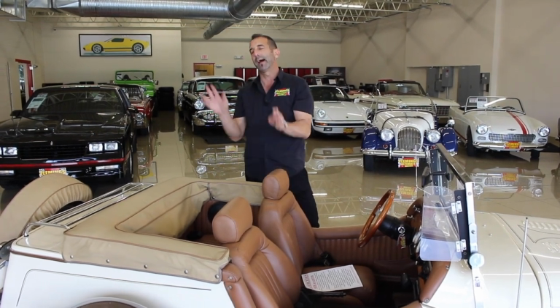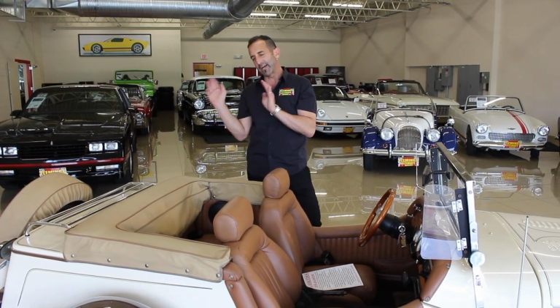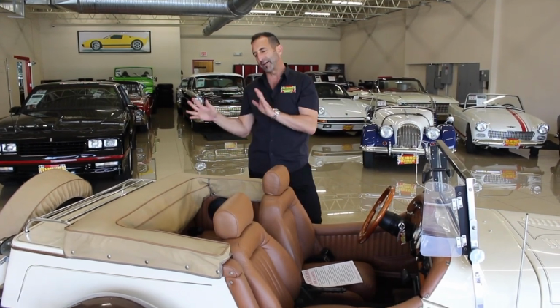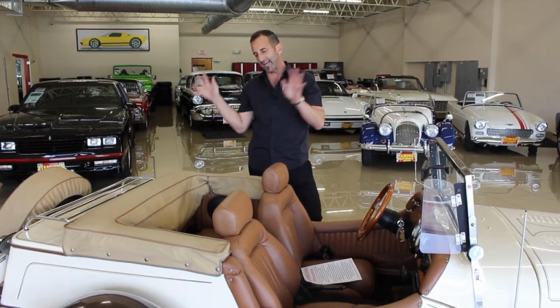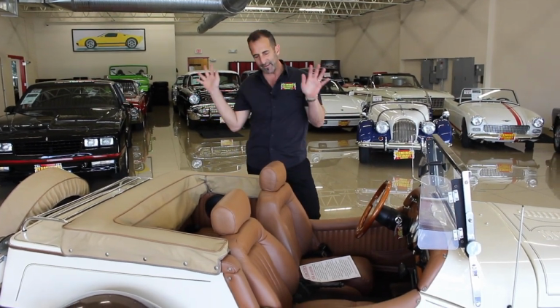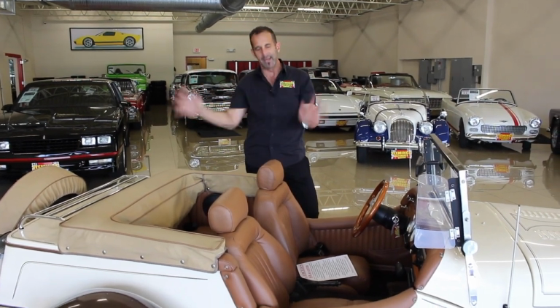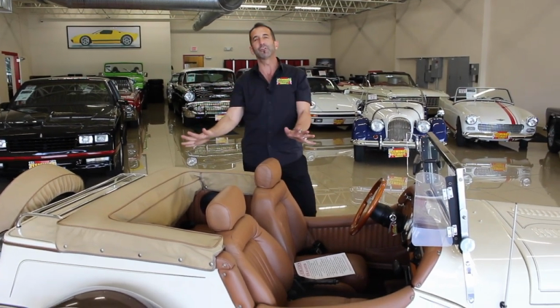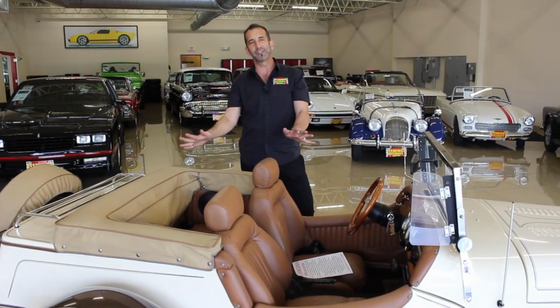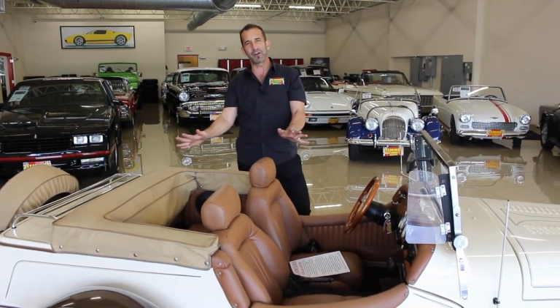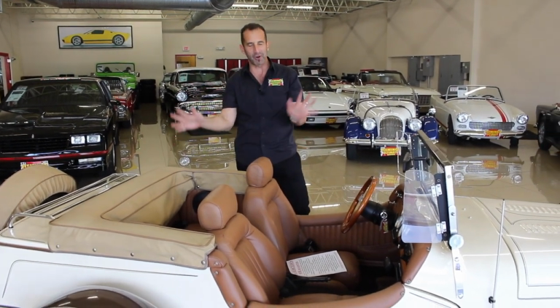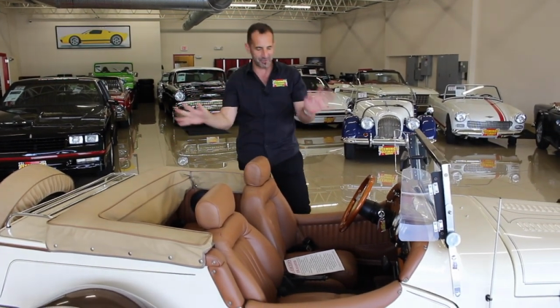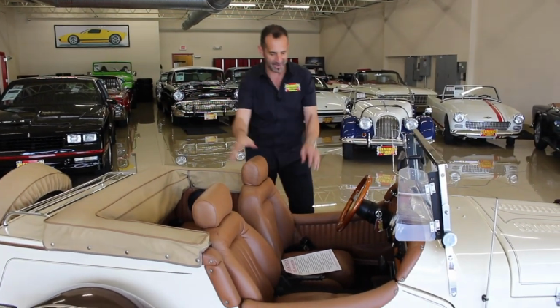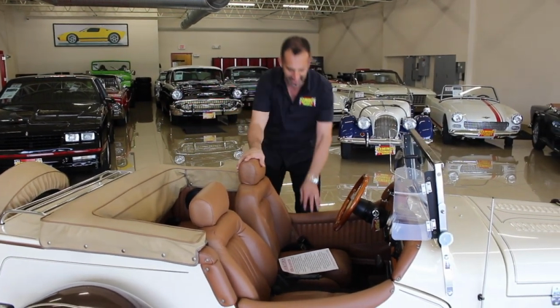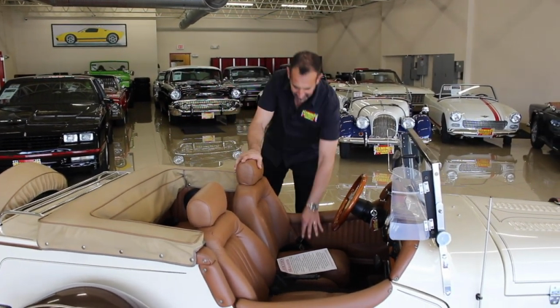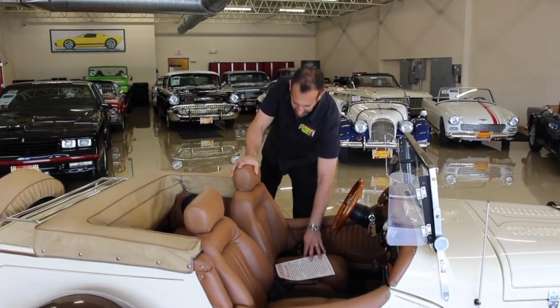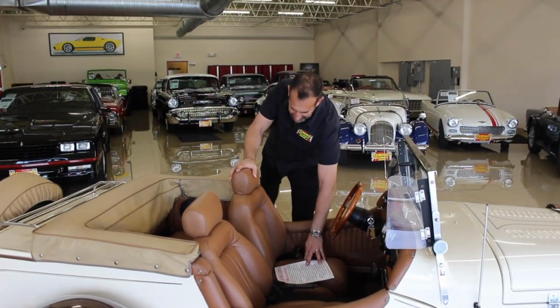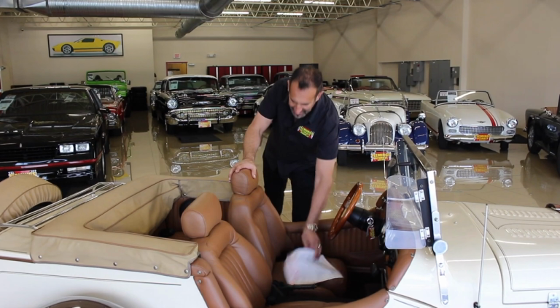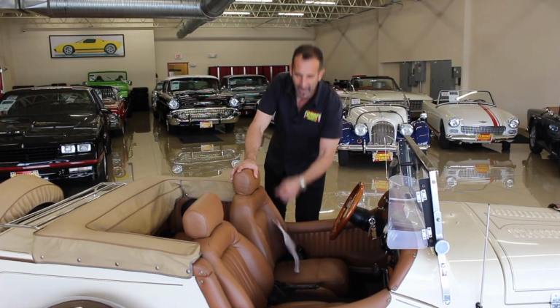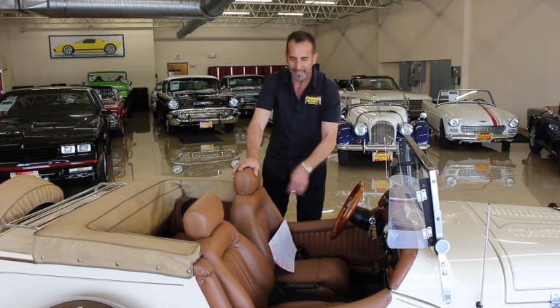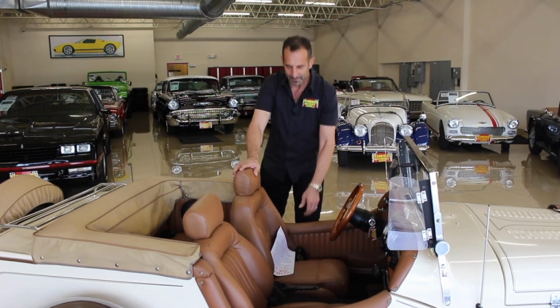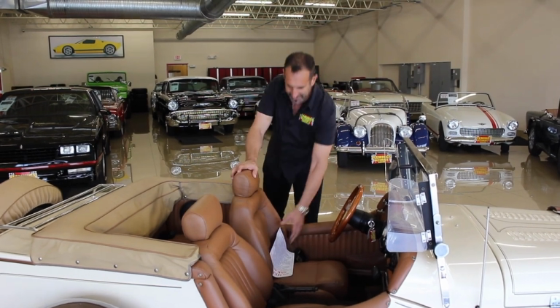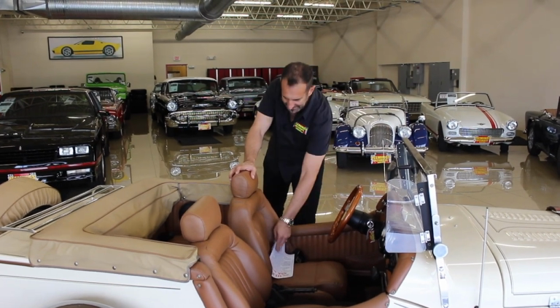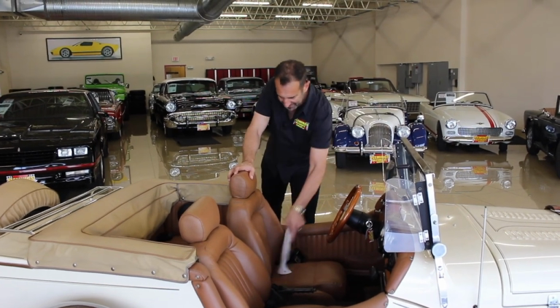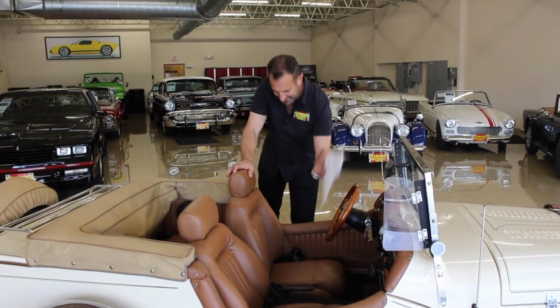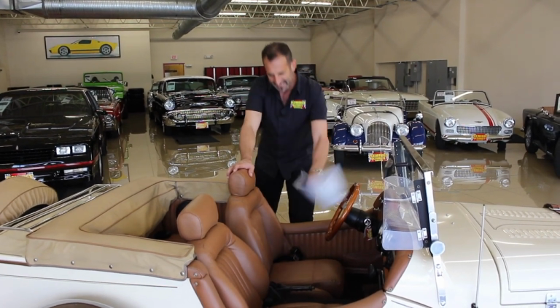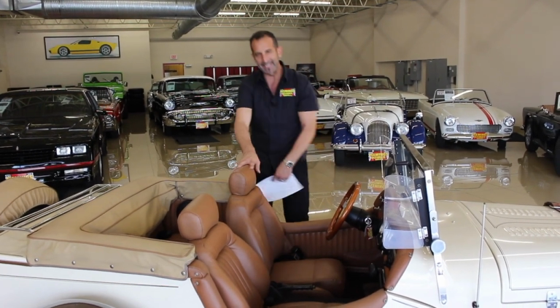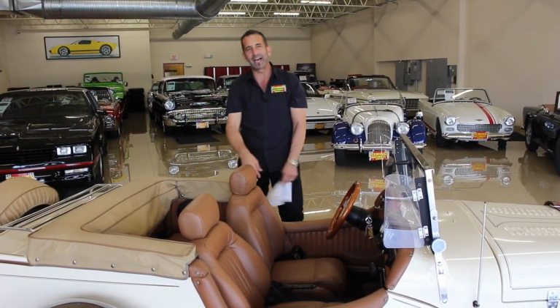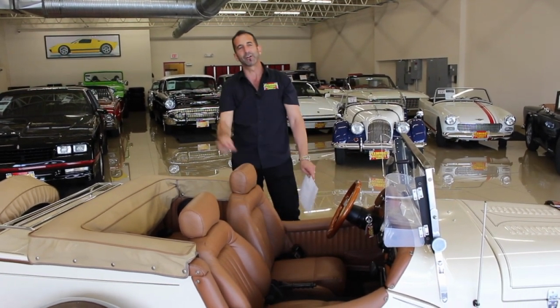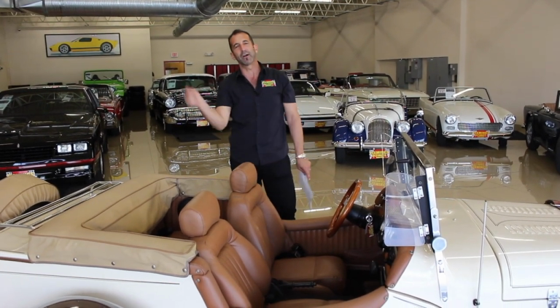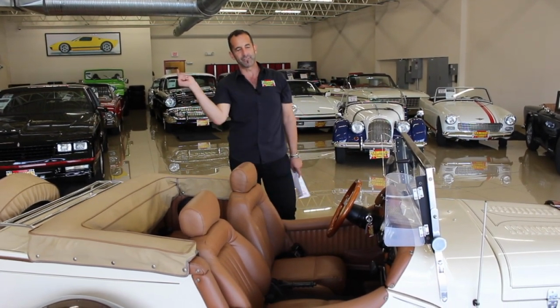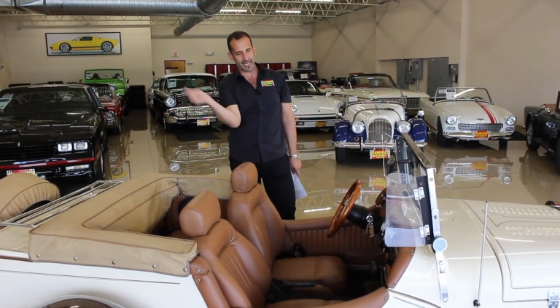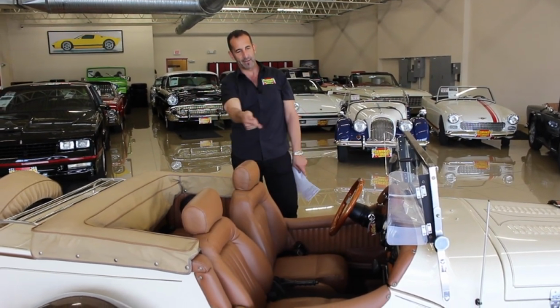Anyway, I'm digressing. So the interior of the car — sorry, I got unfocused. I need to get back in the game. Let's get inside the car and check it out.